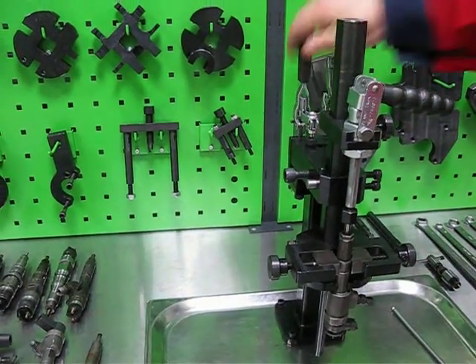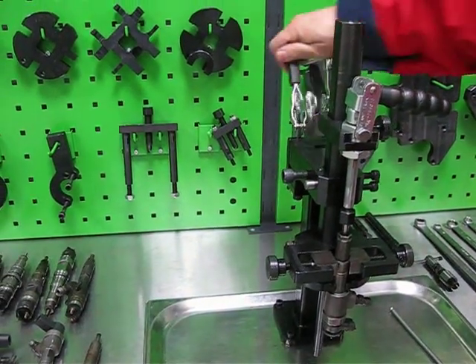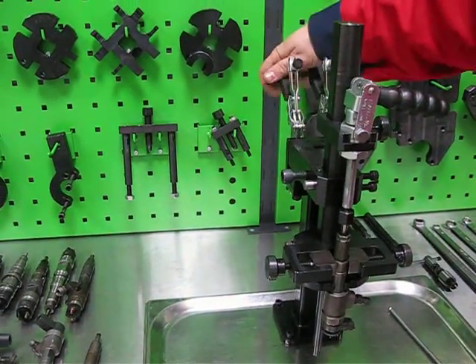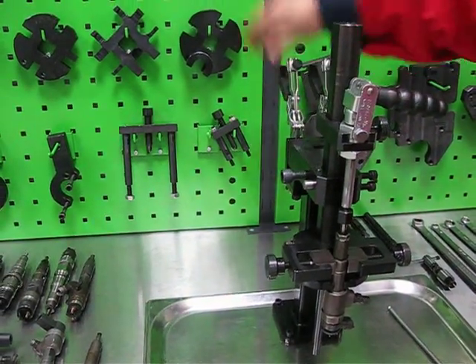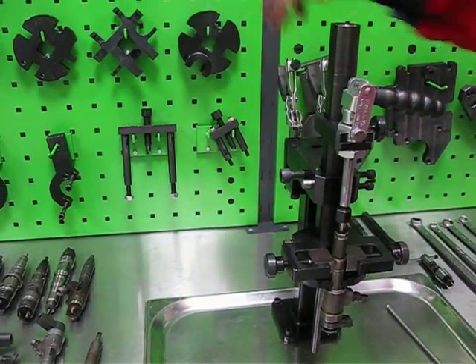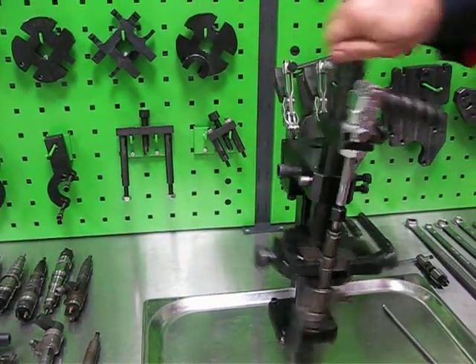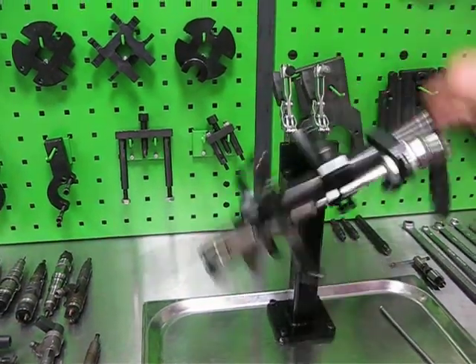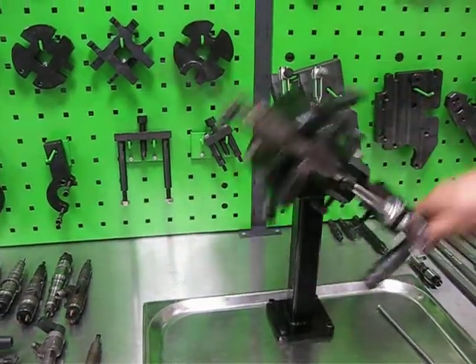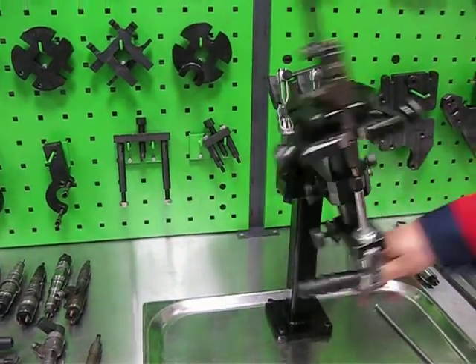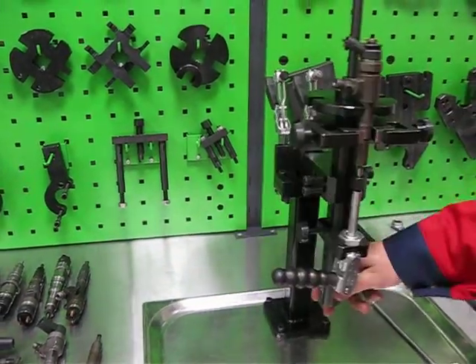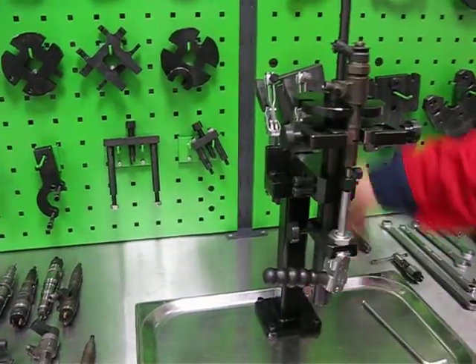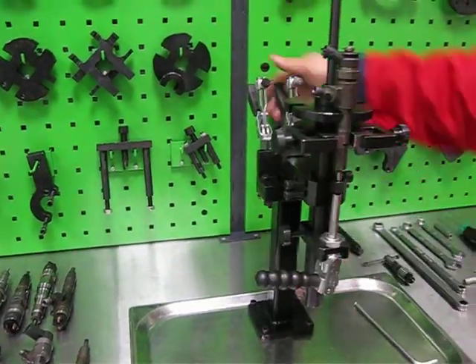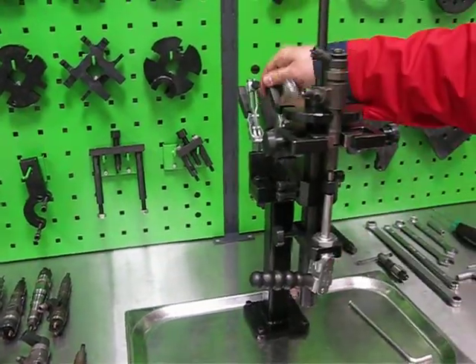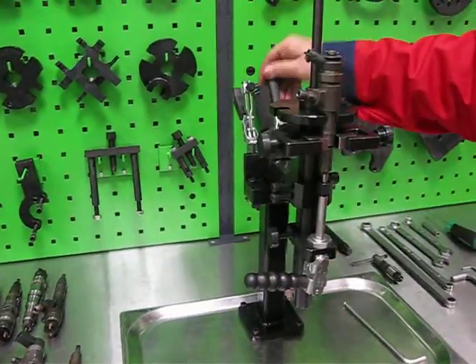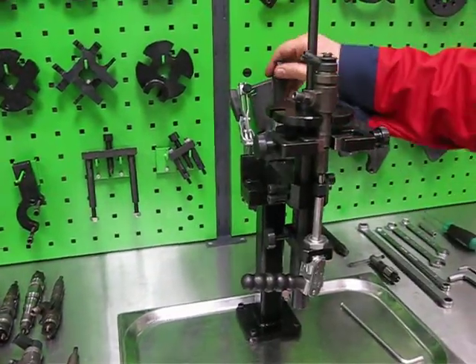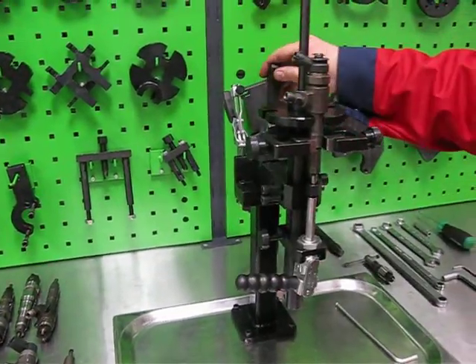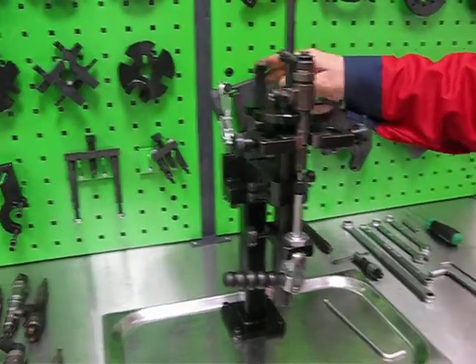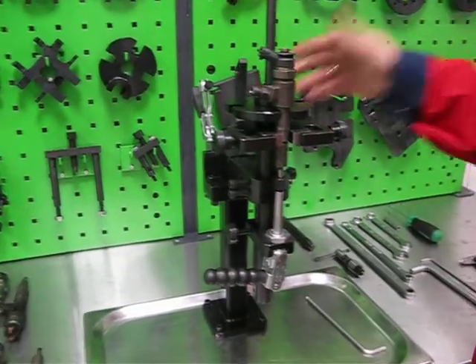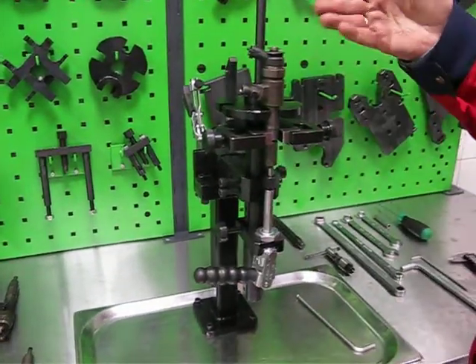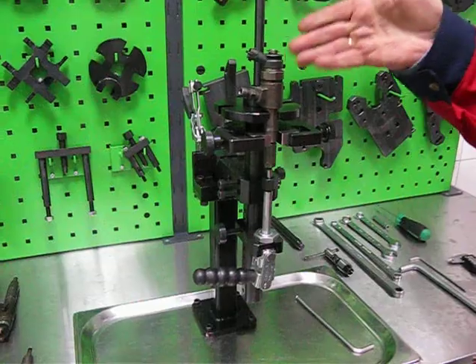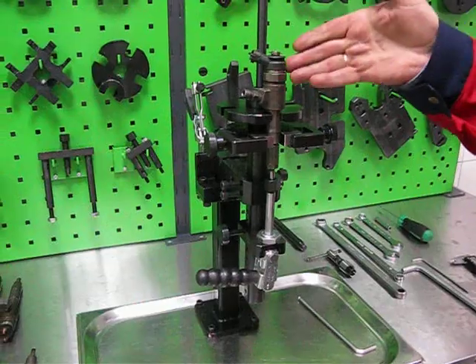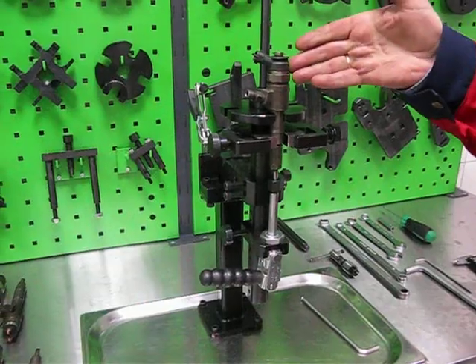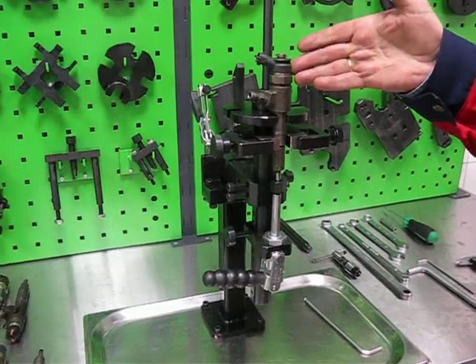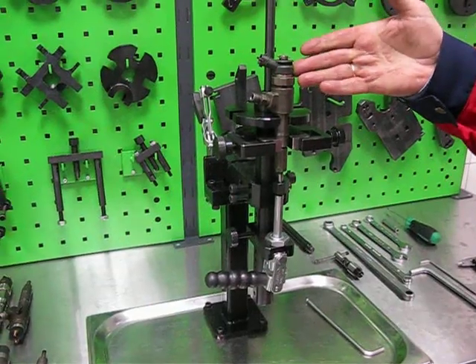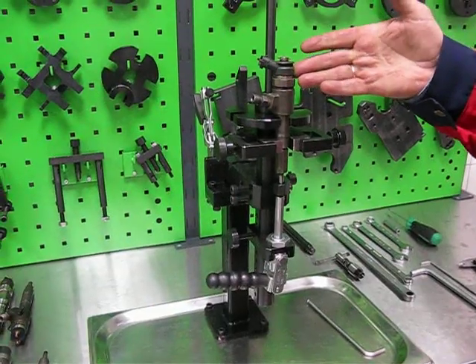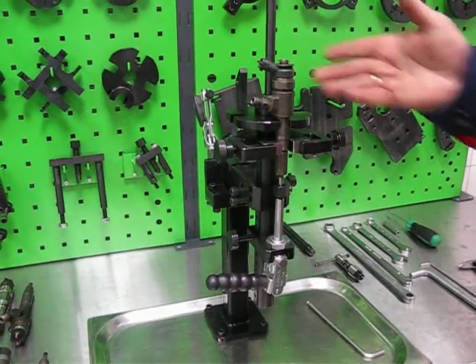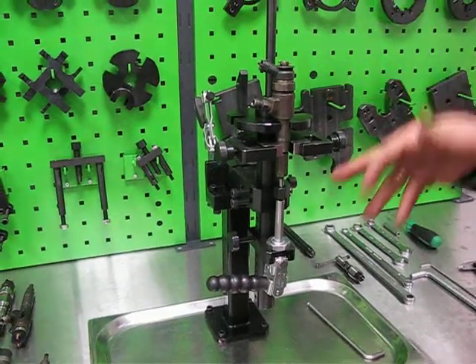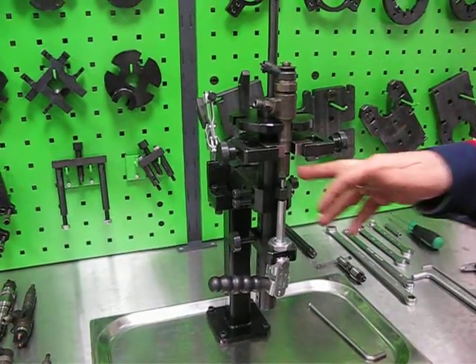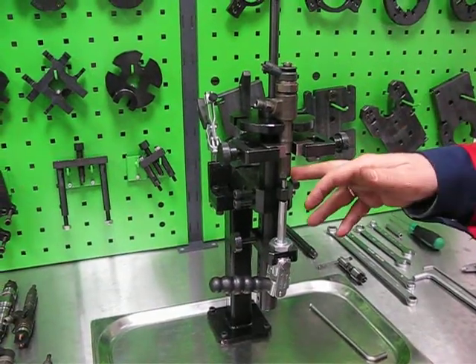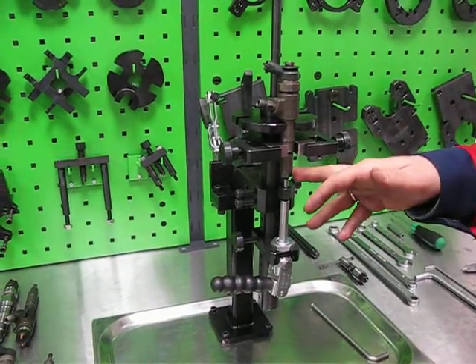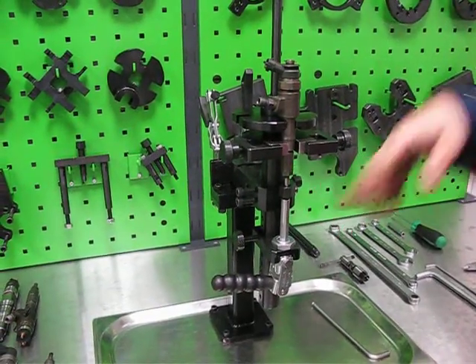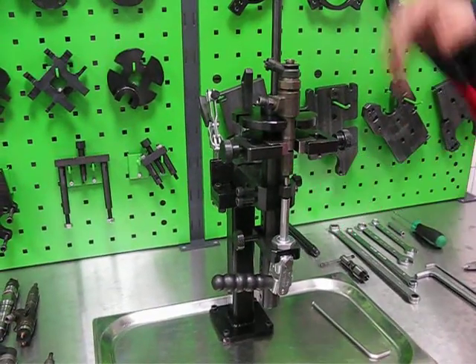You can turn it. You can work with the solenoid. You can work with the nozzle.